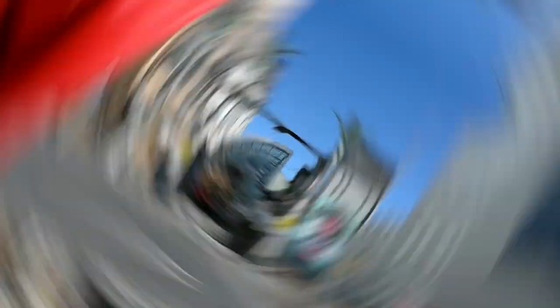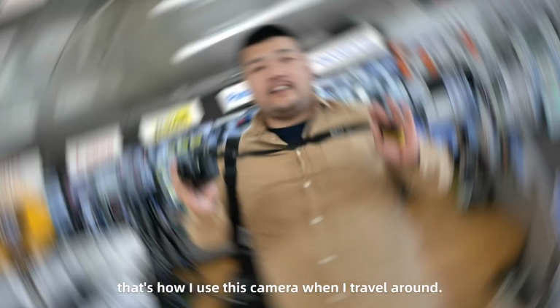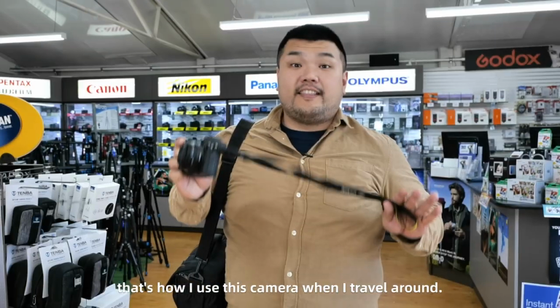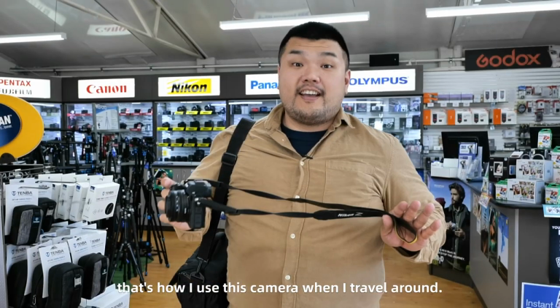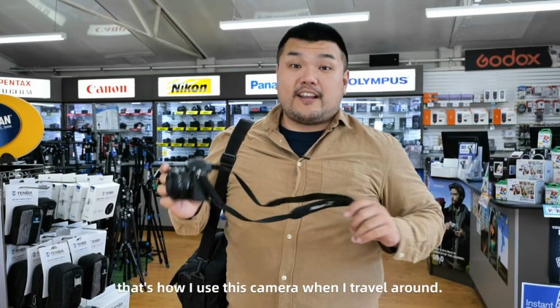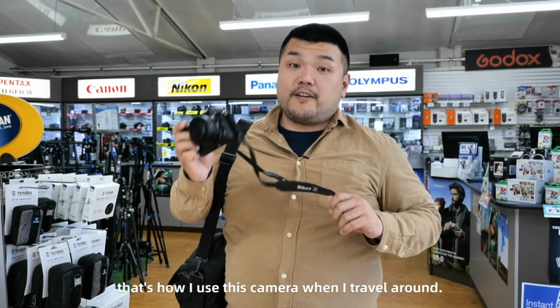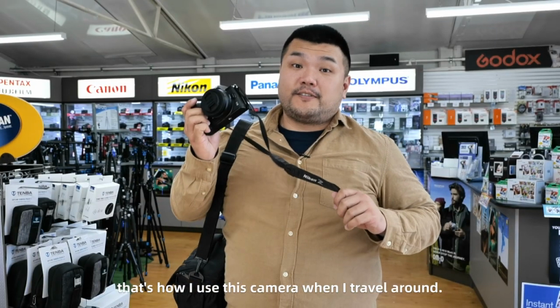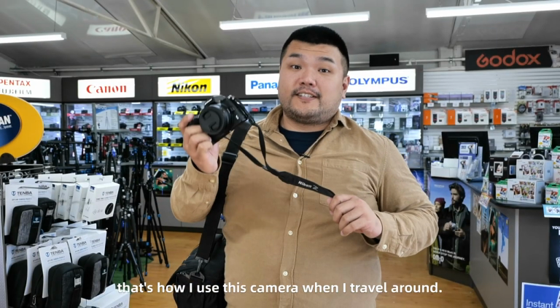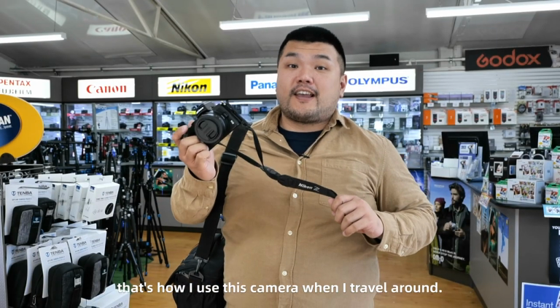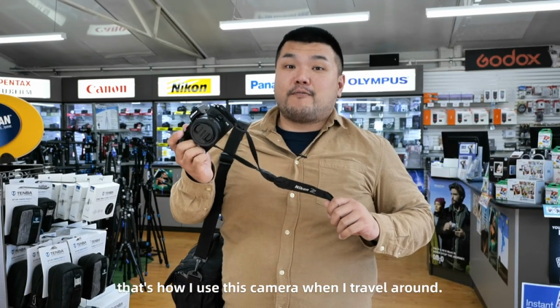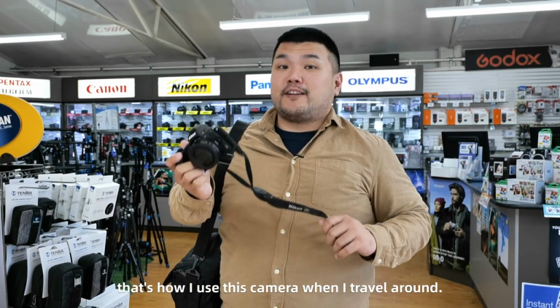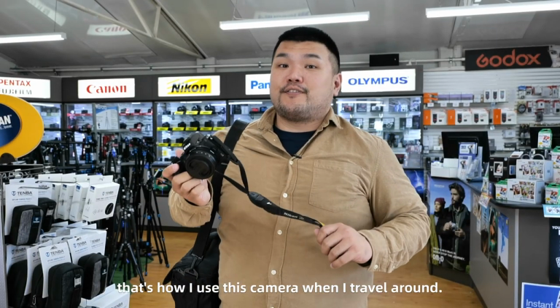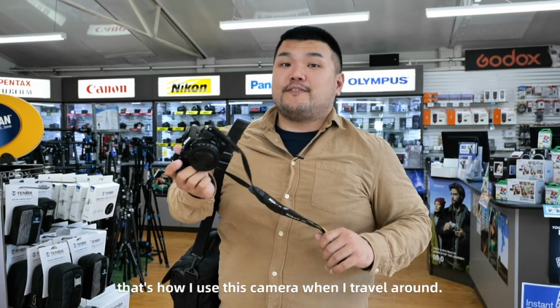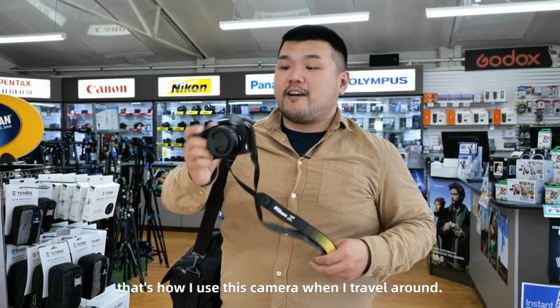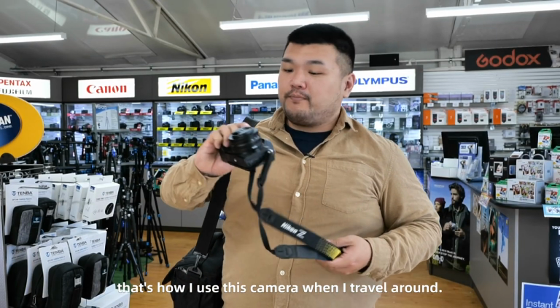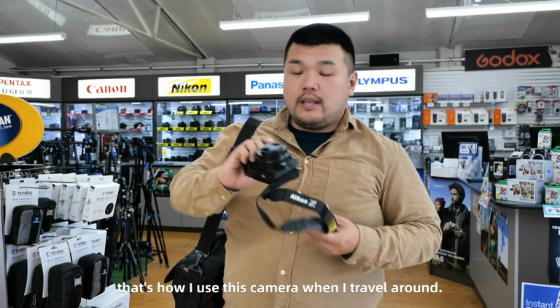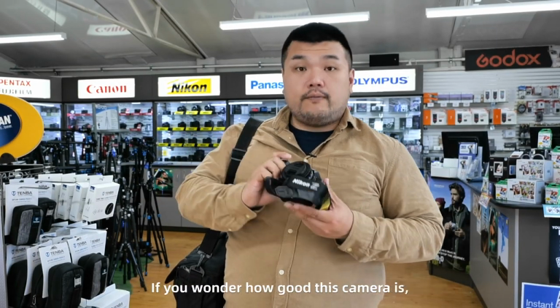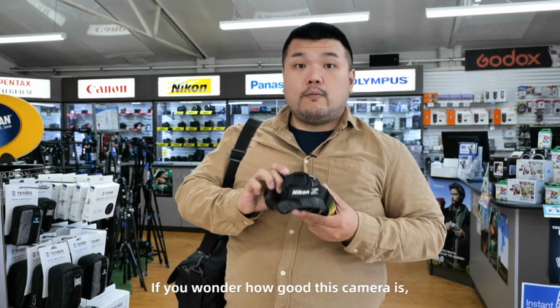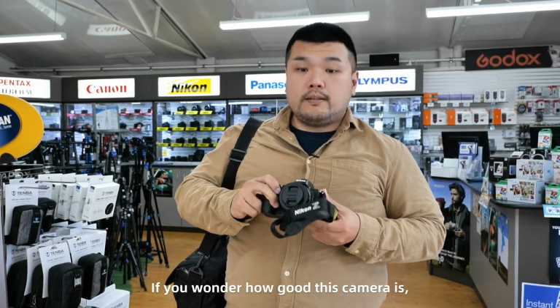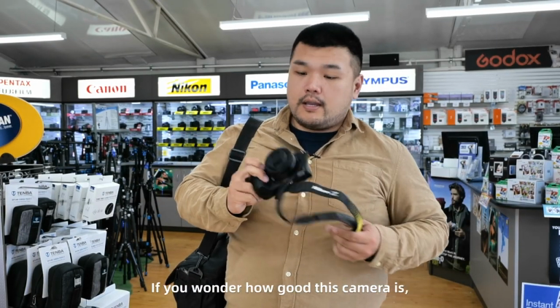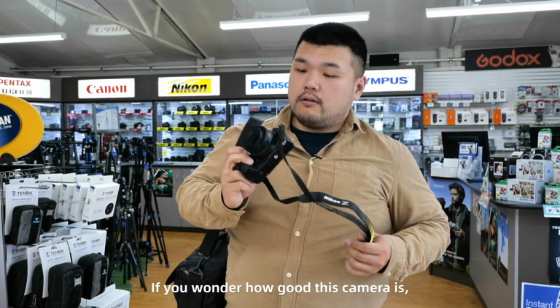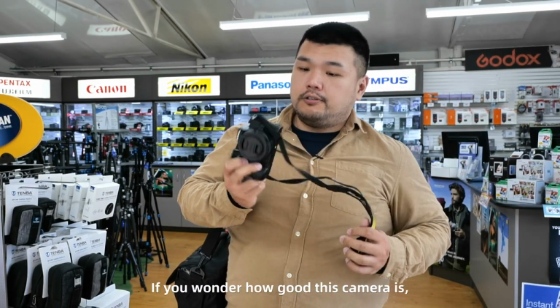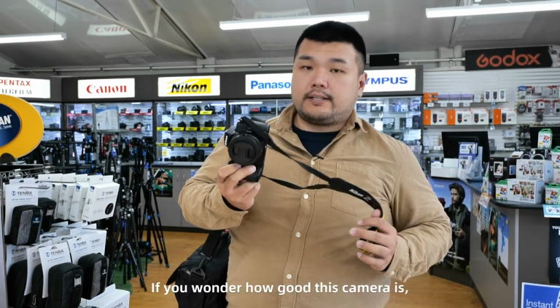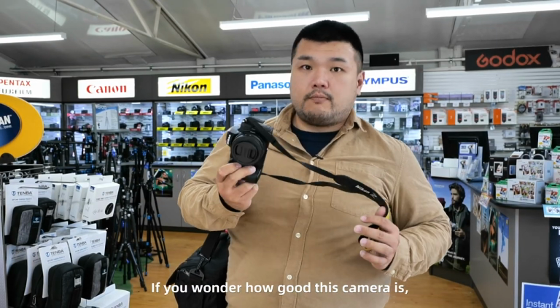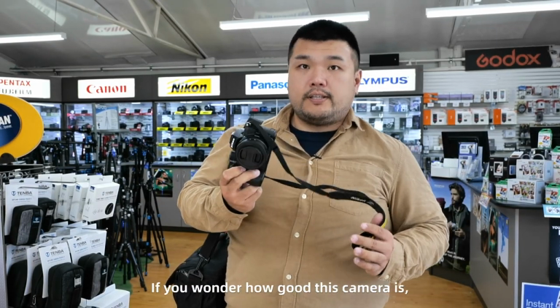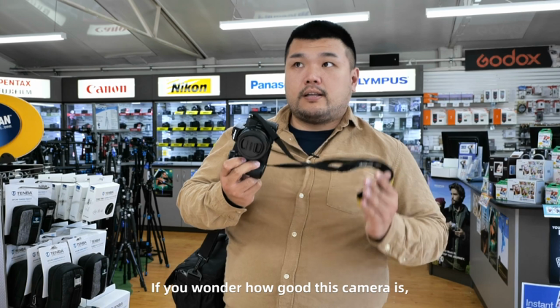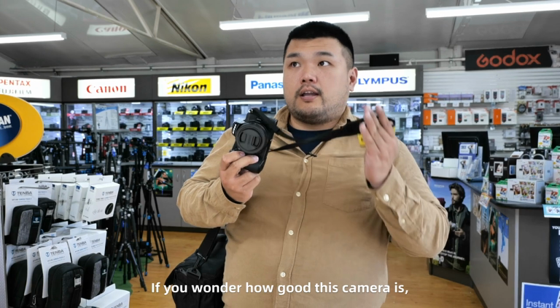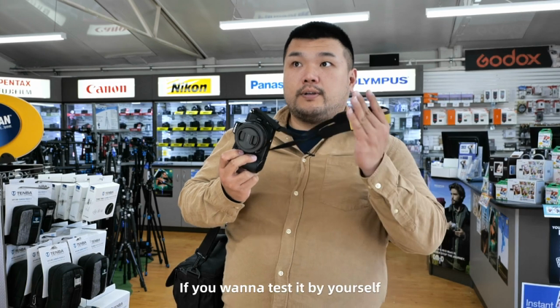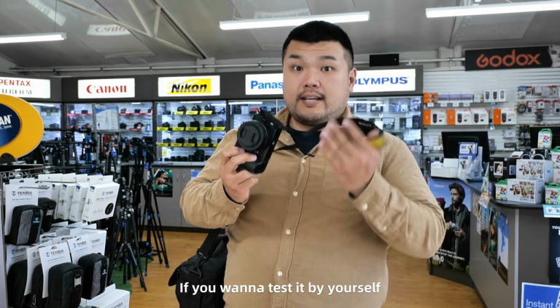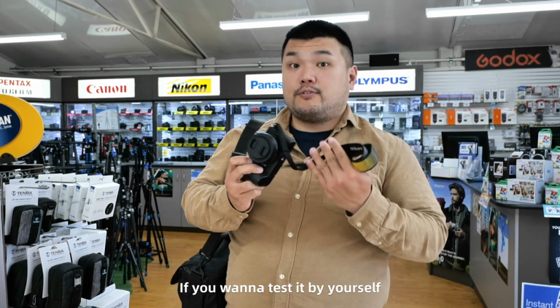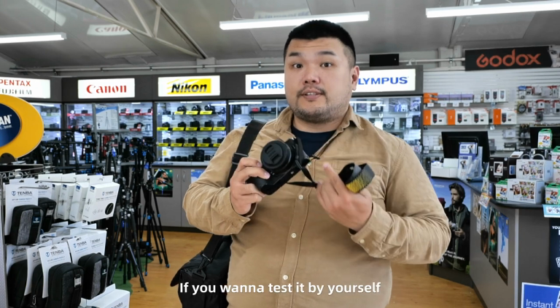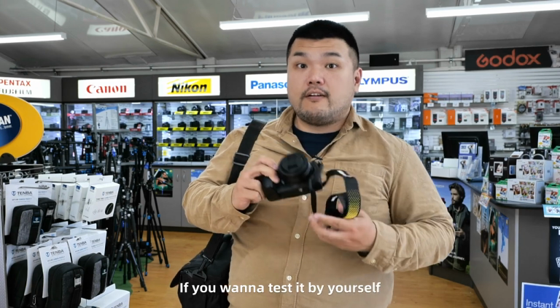And that's how I use this camera when I travel around. If you wonder how good this camera is and want to test it yourself,